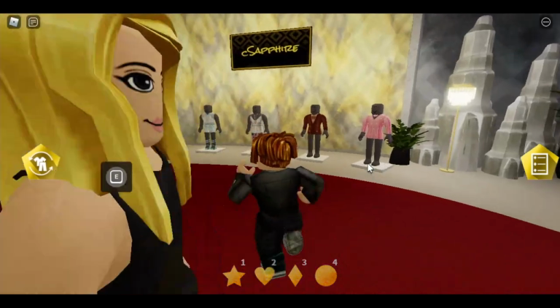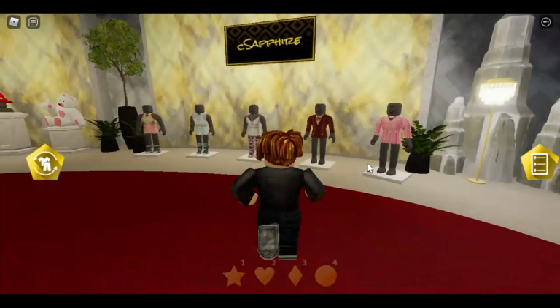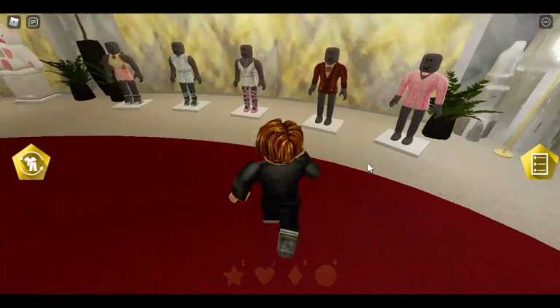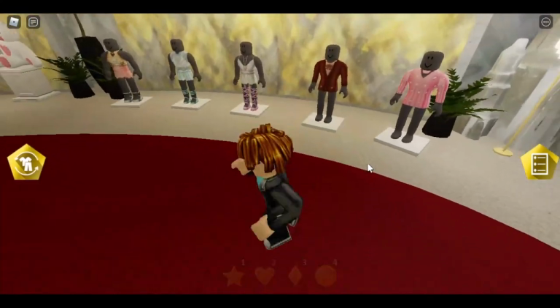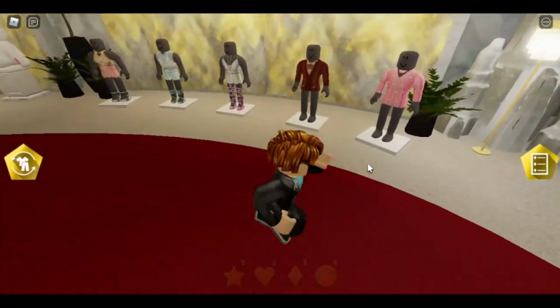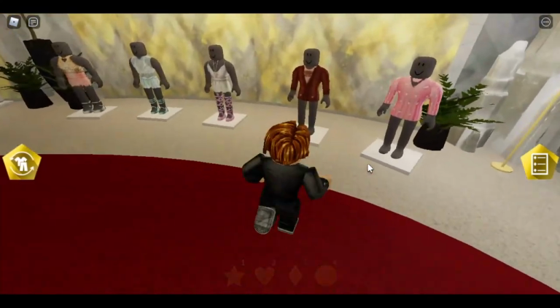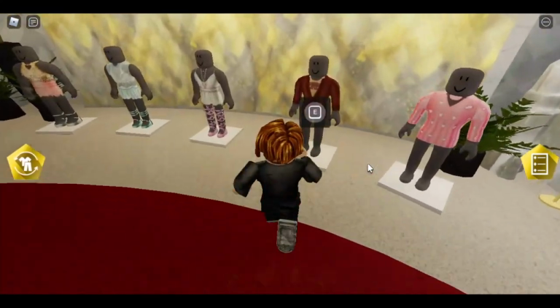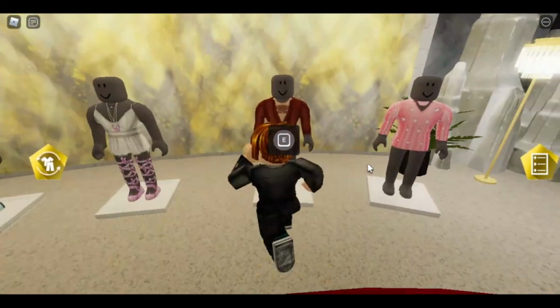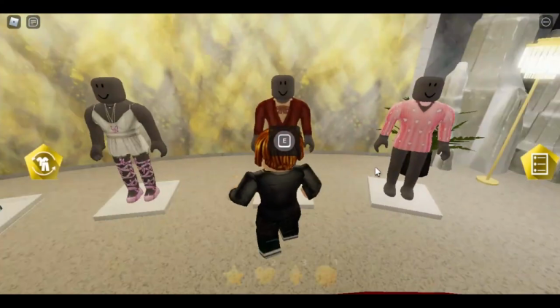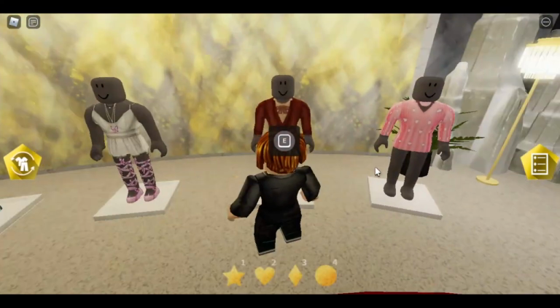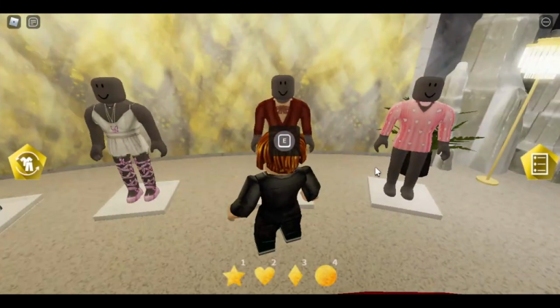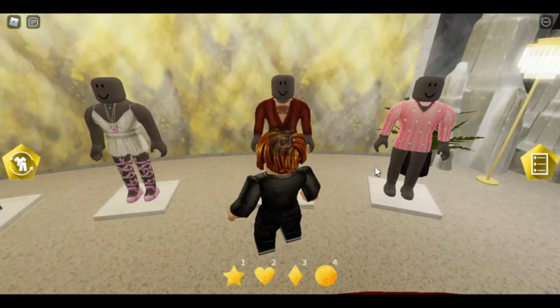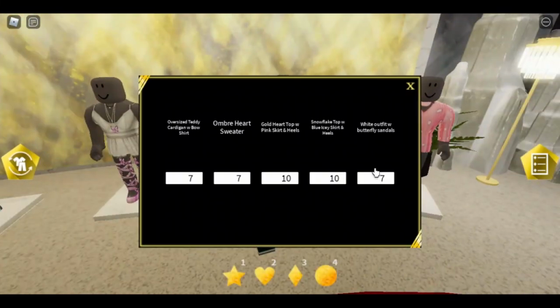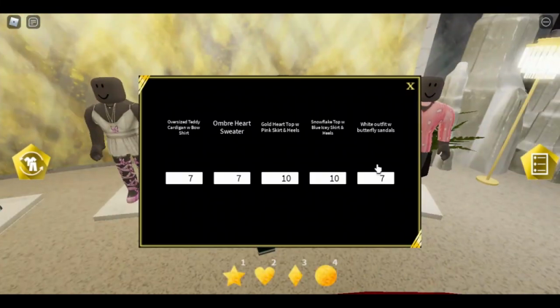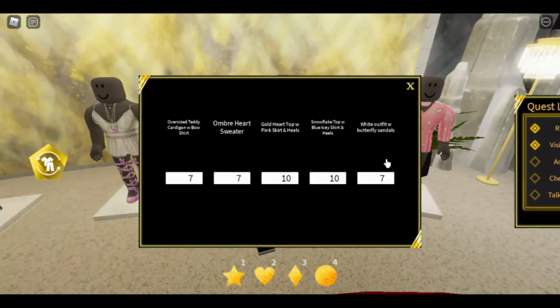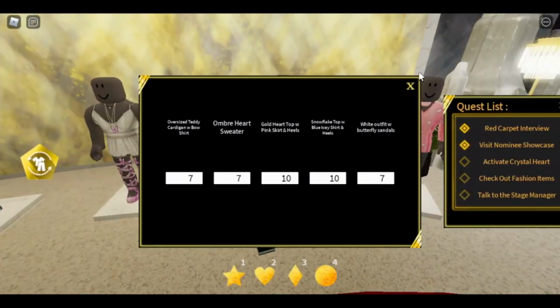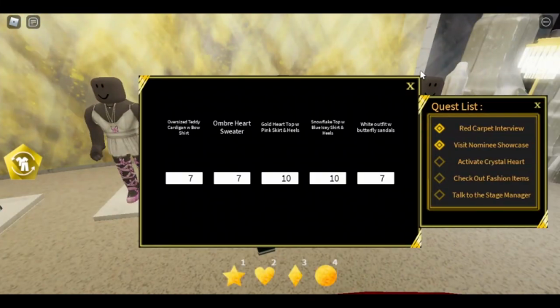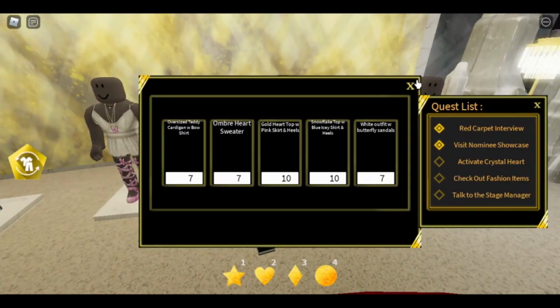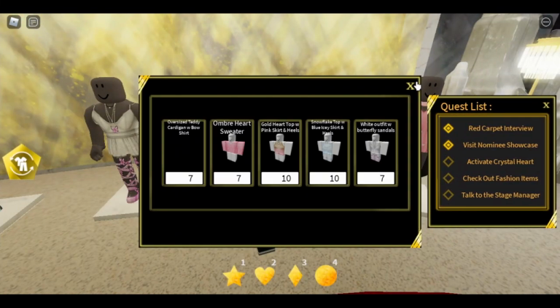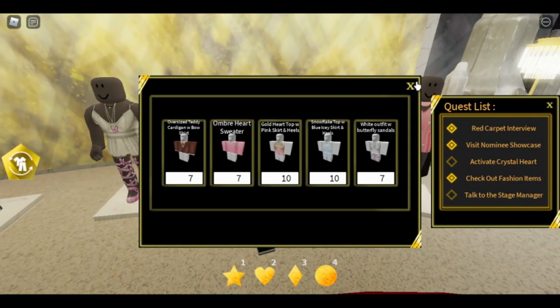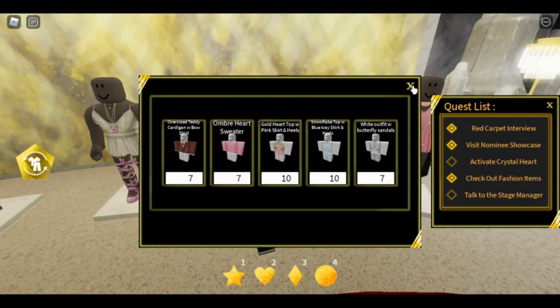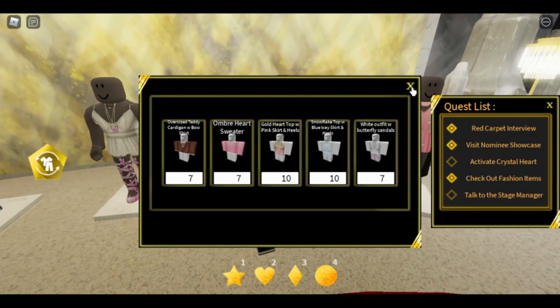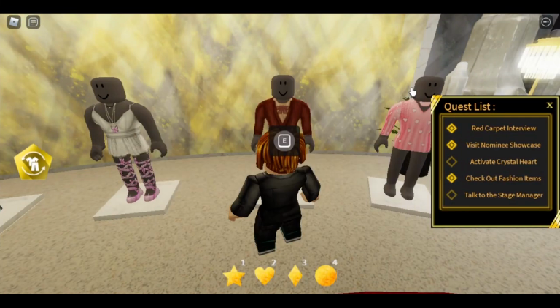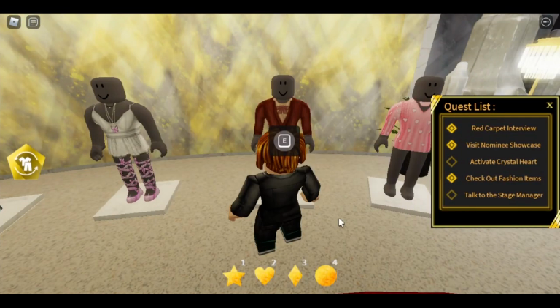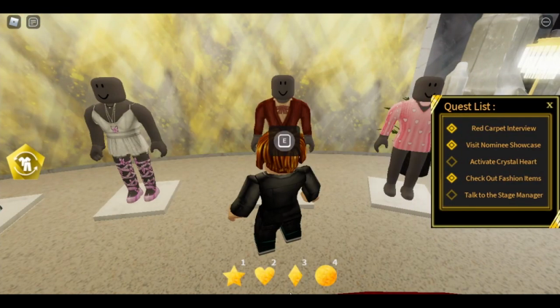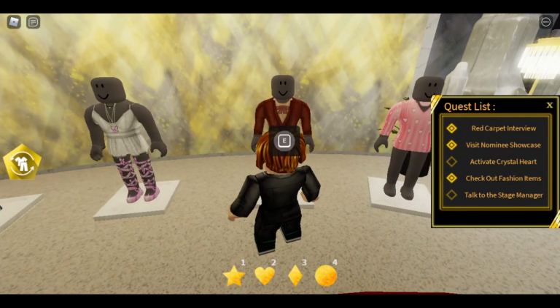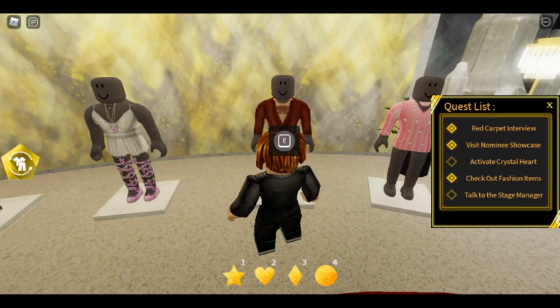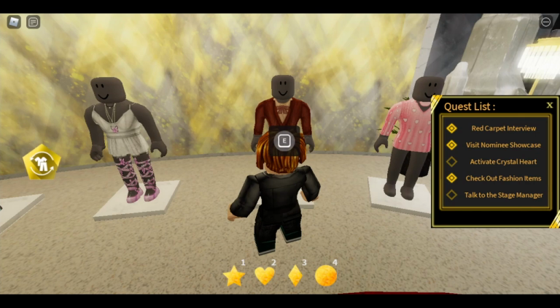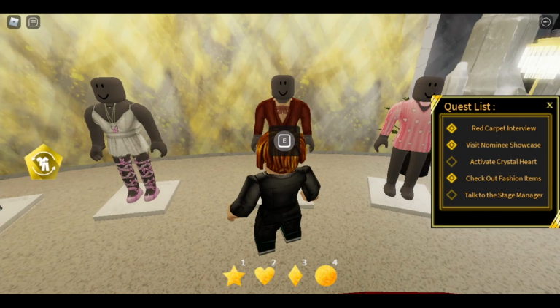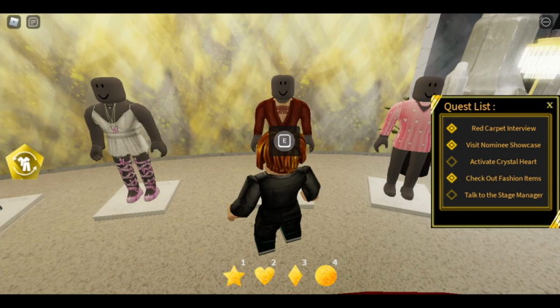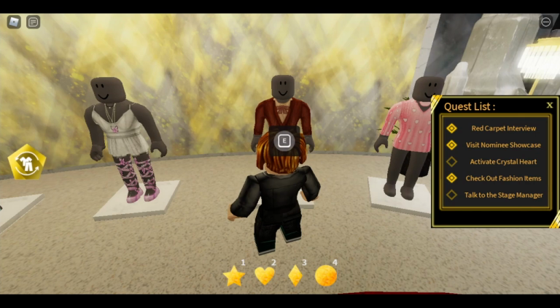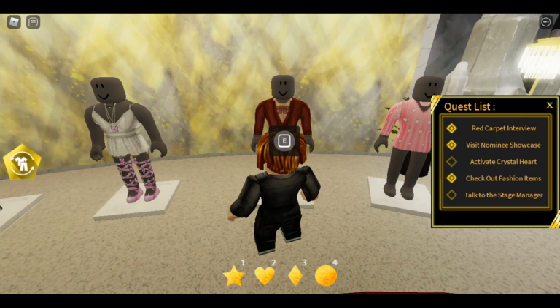What you want to do is go to the clothes and press E. That's it.